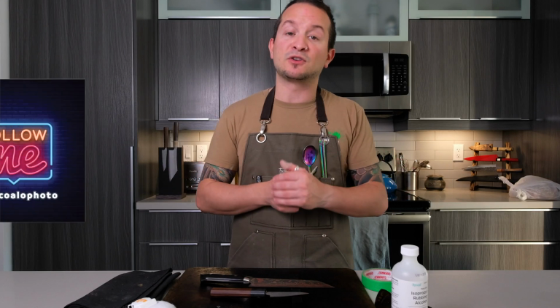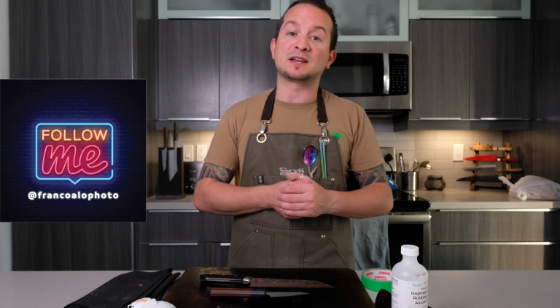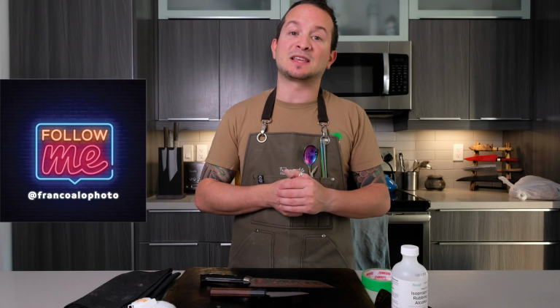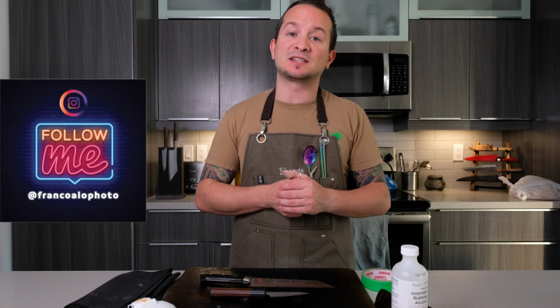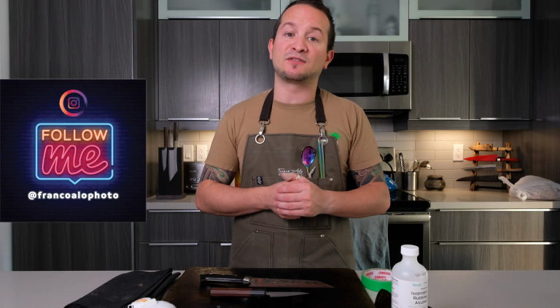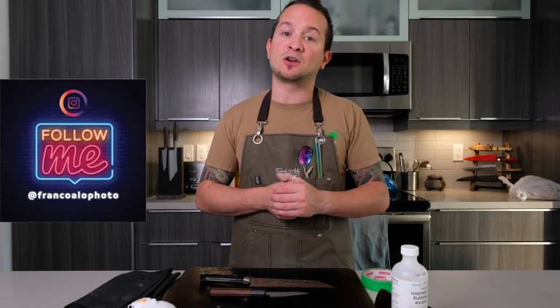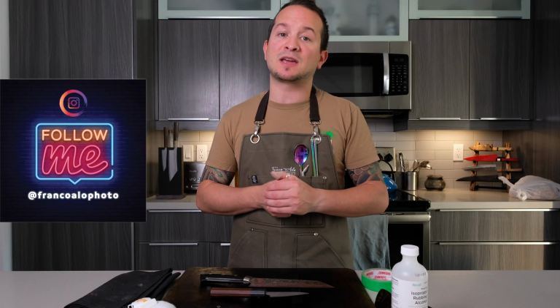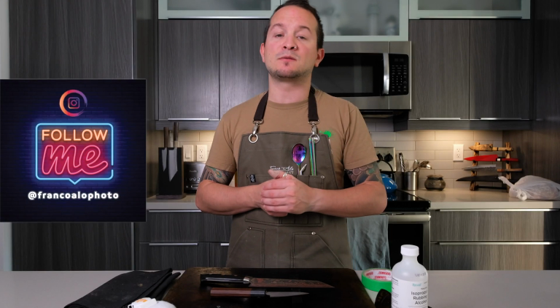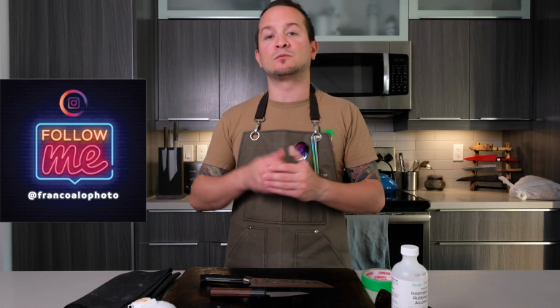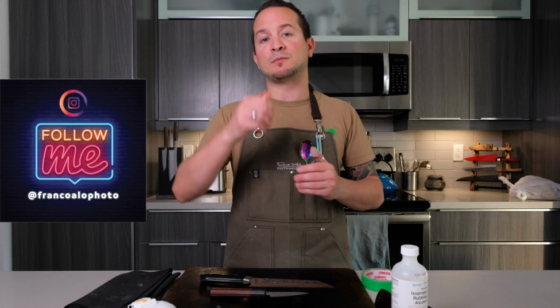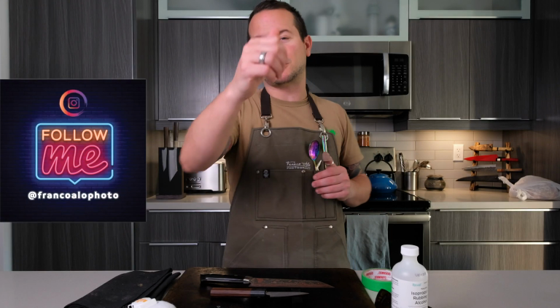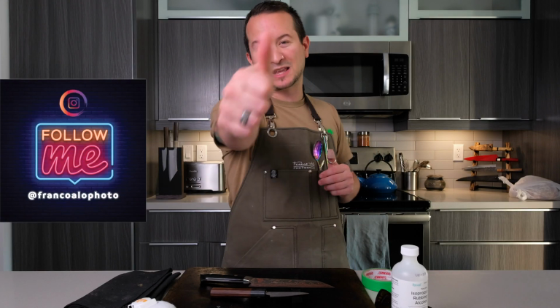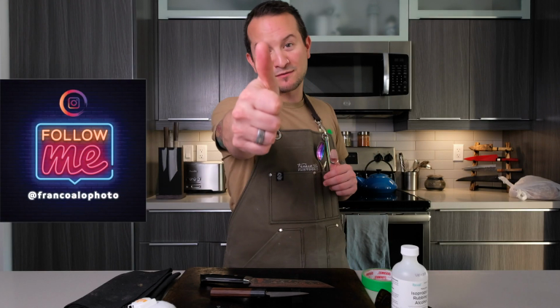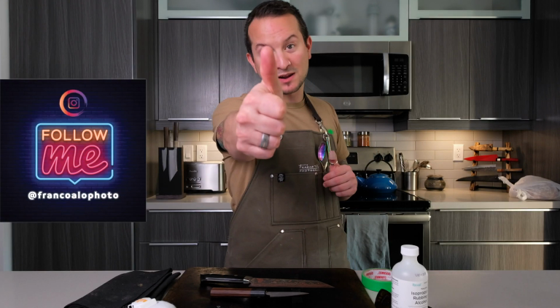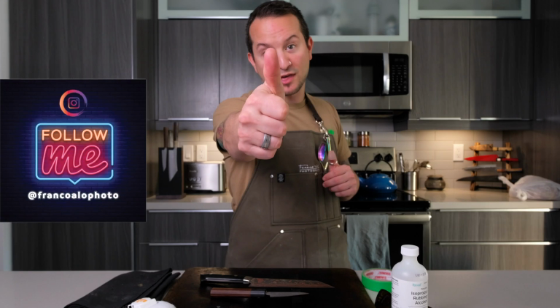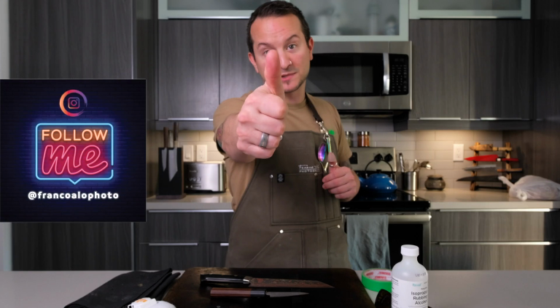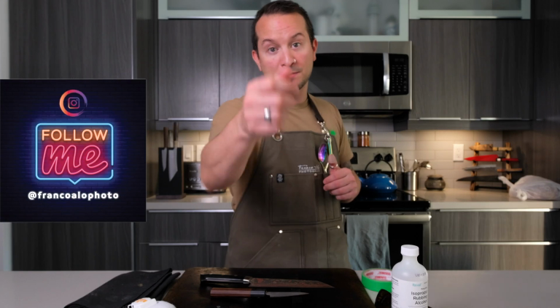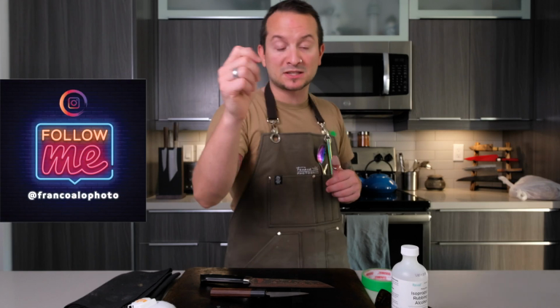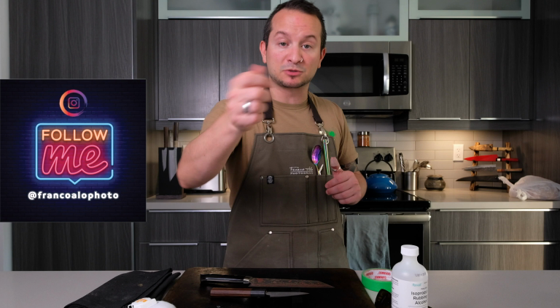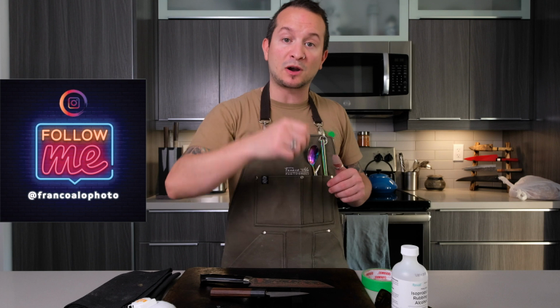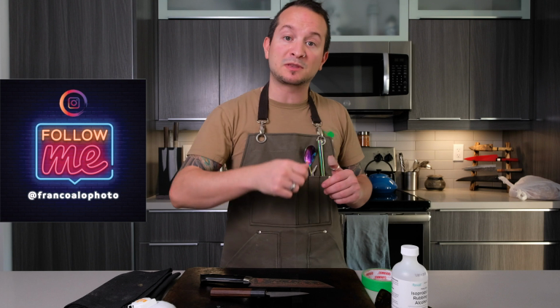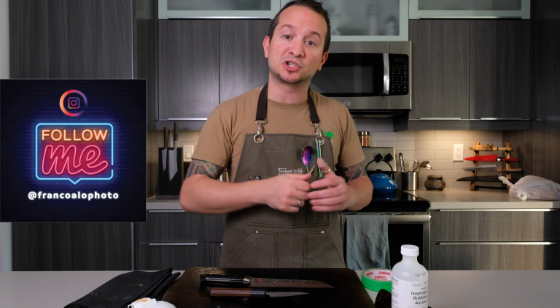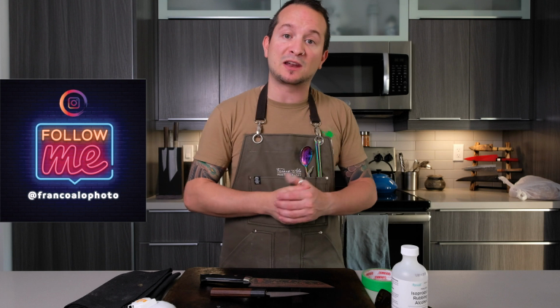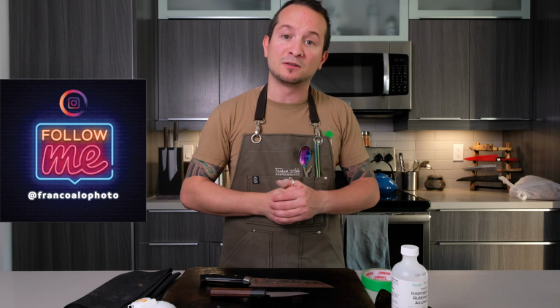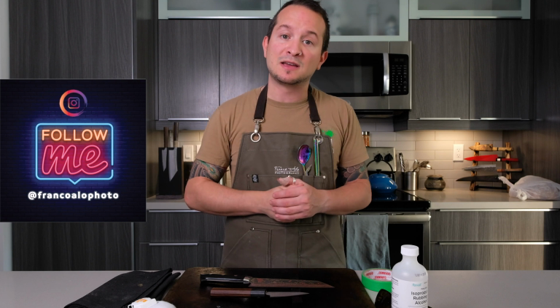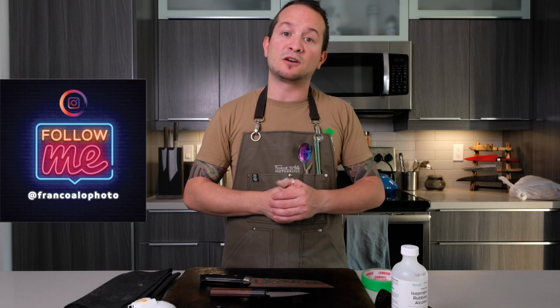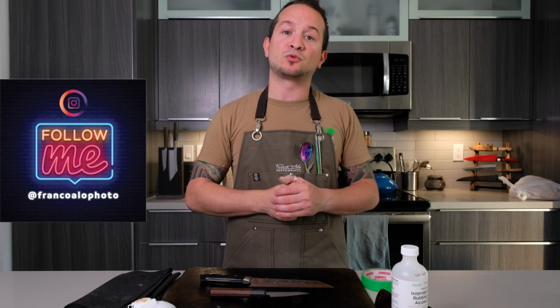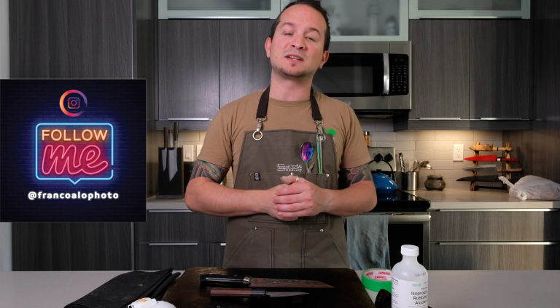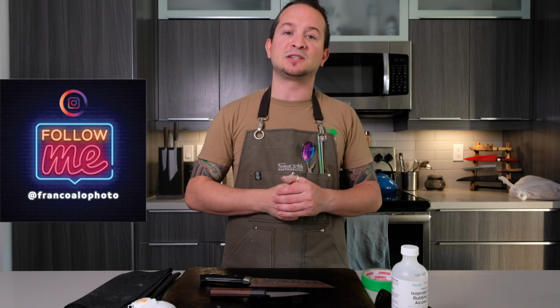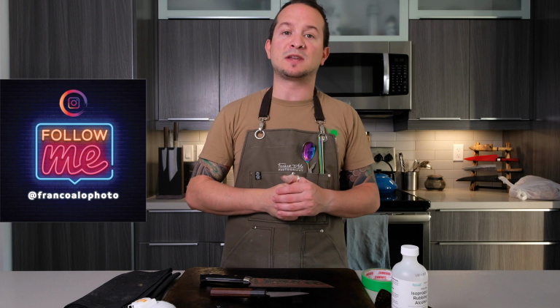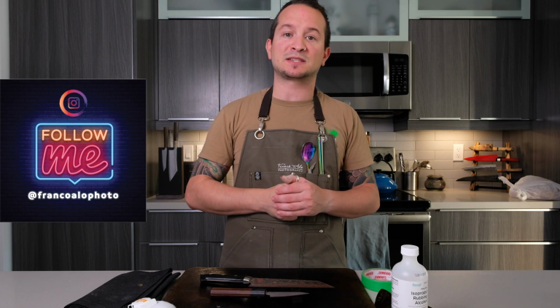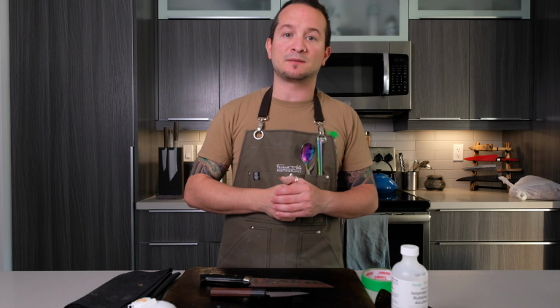If you guys liked this video, remember to give it a thumbs up, subscribe to the channel, and otherwise see you next time.